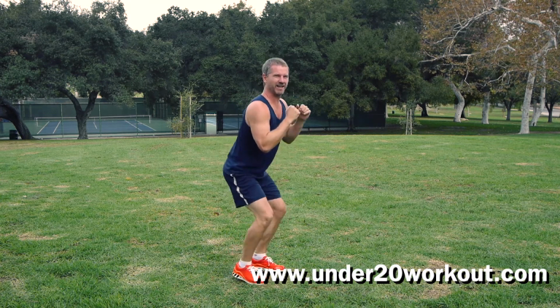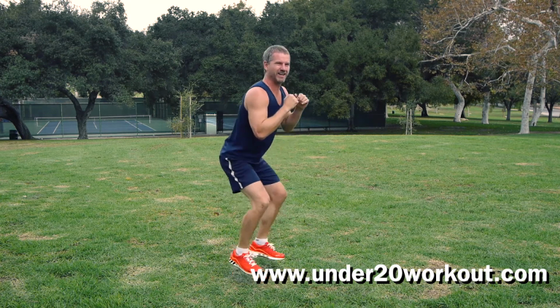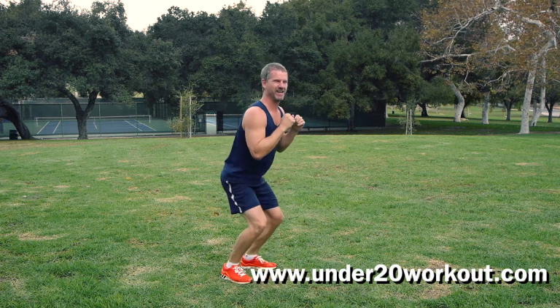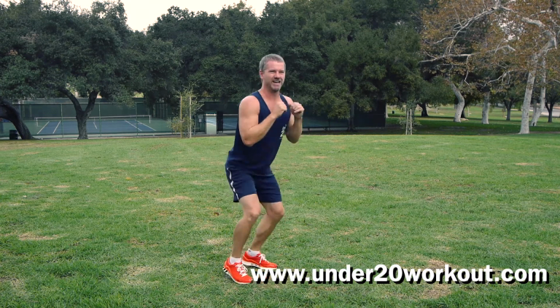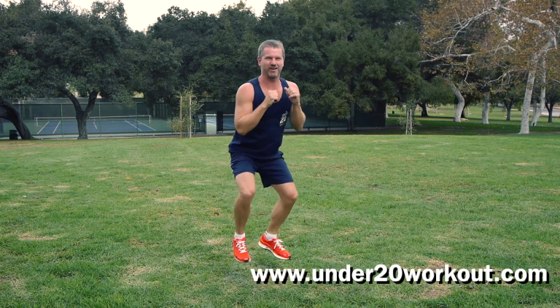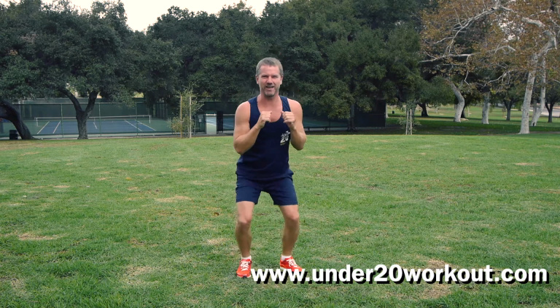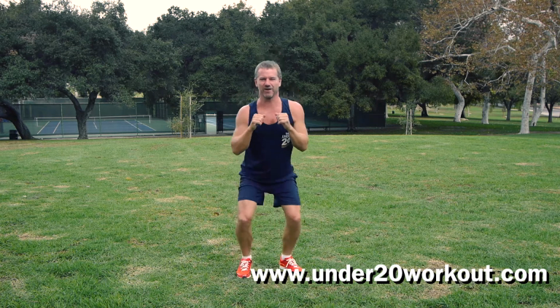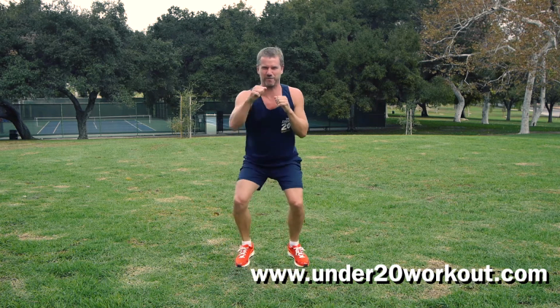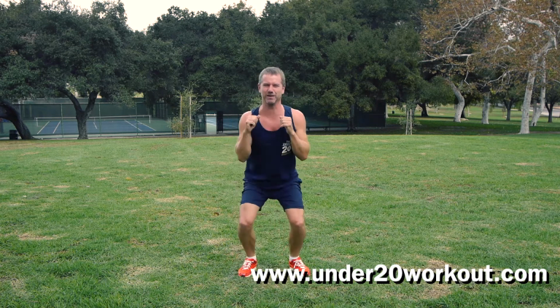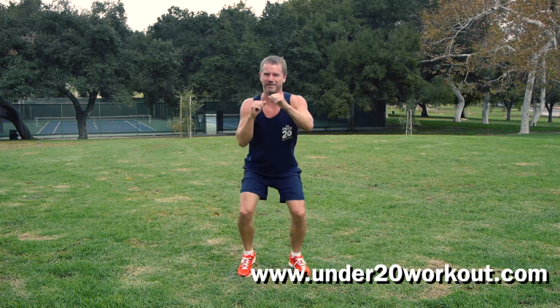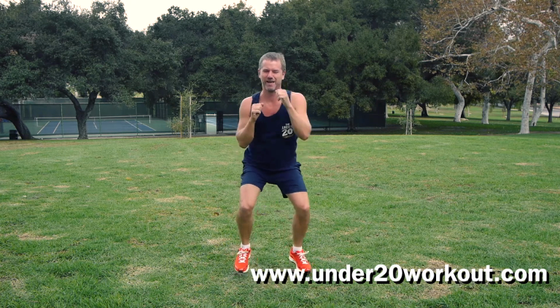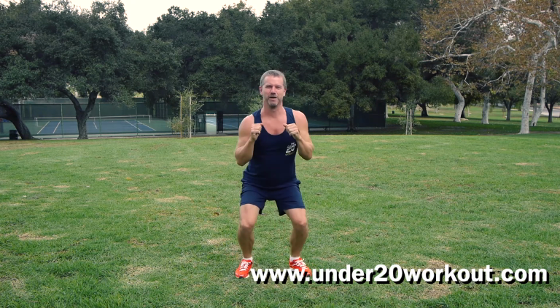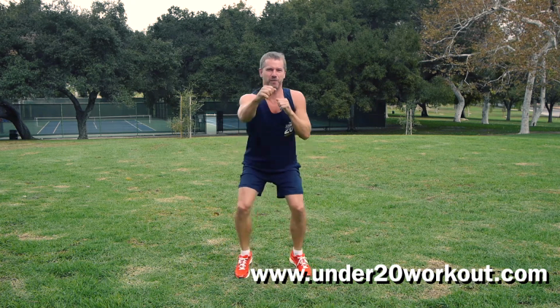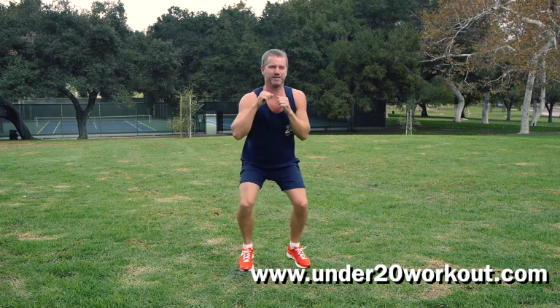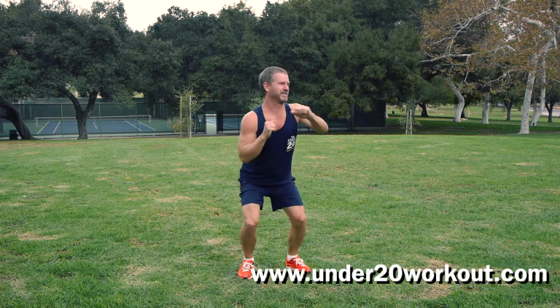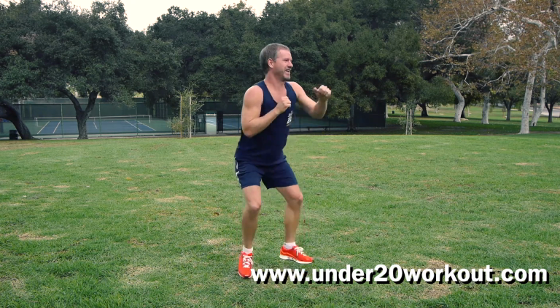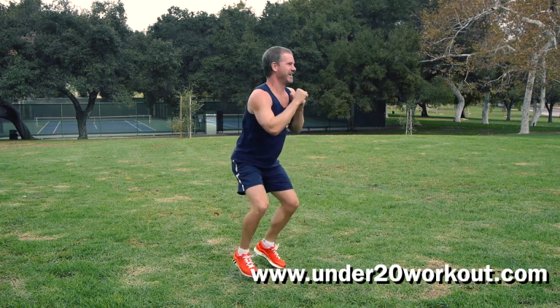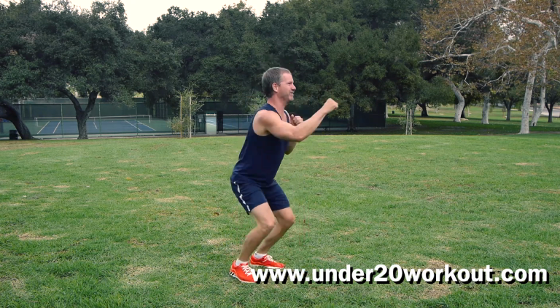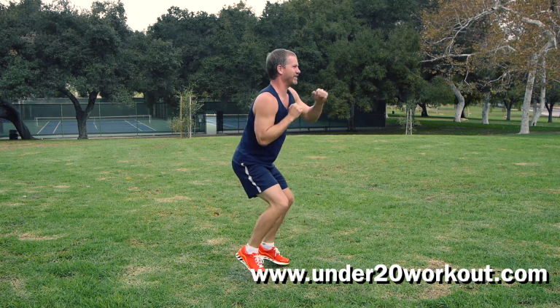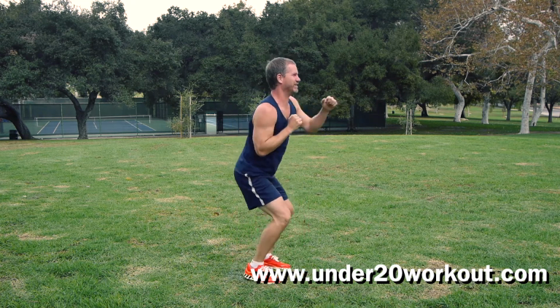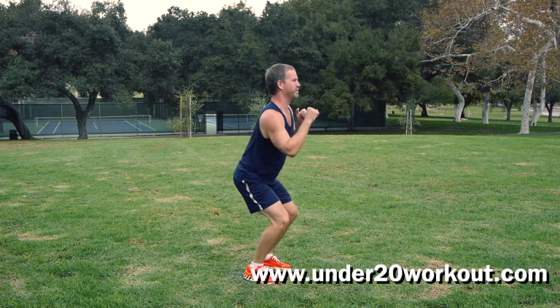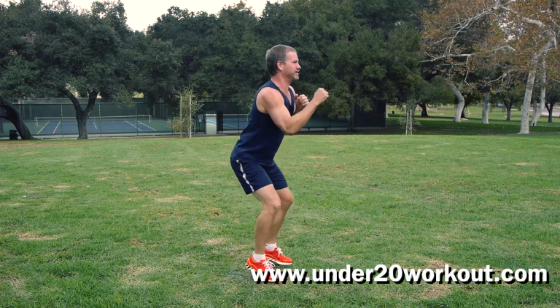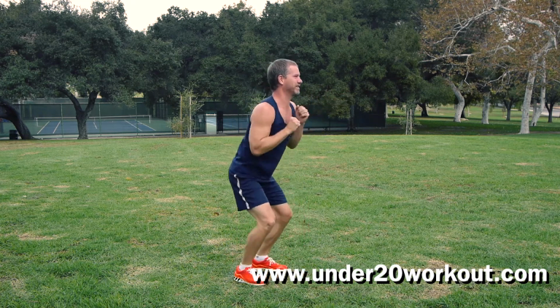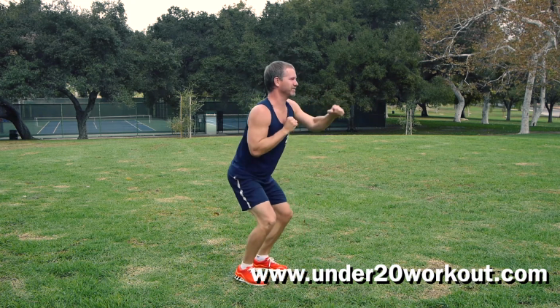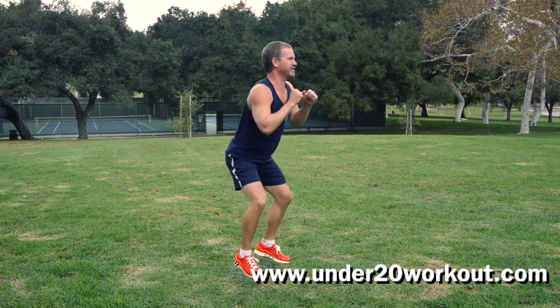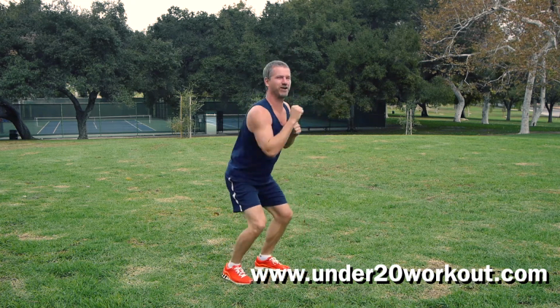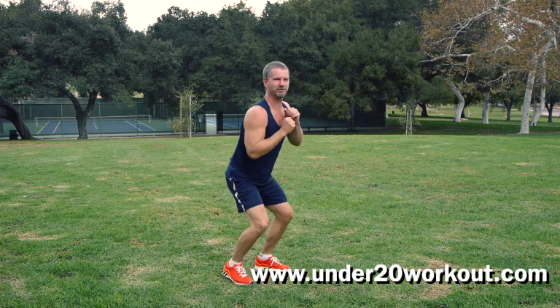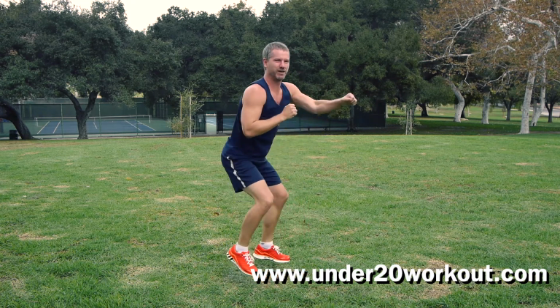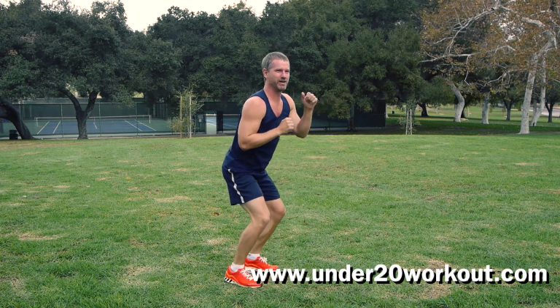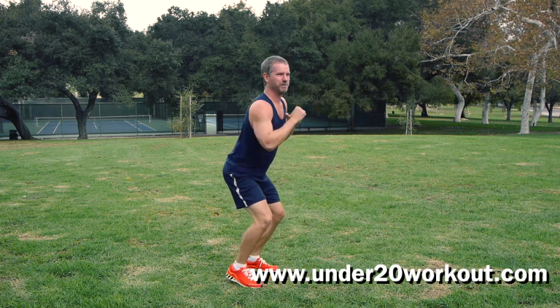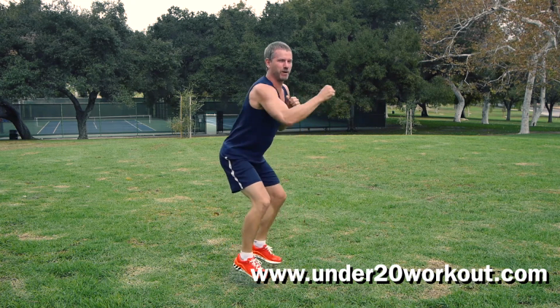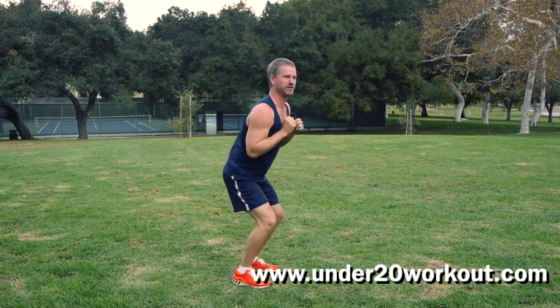And now kangaroo punches — punches, here we go, little punches. Get those little arms, punches.